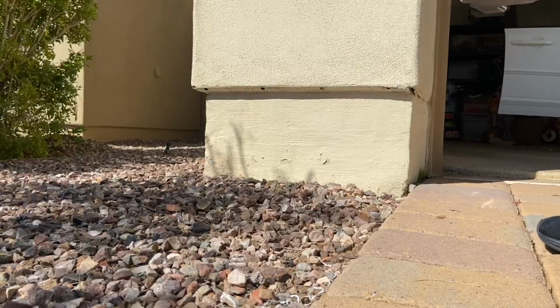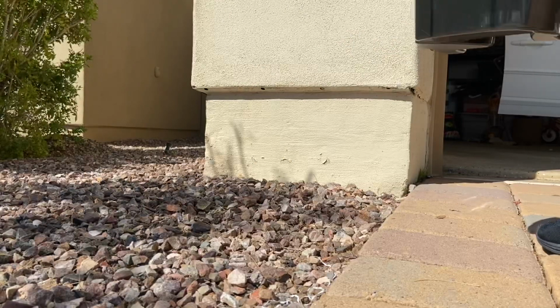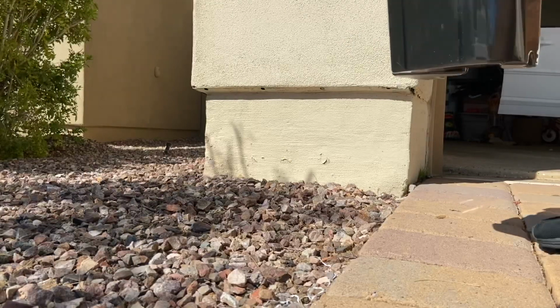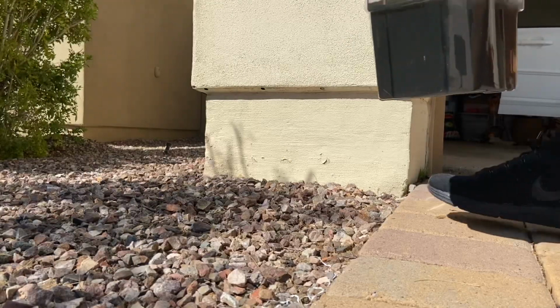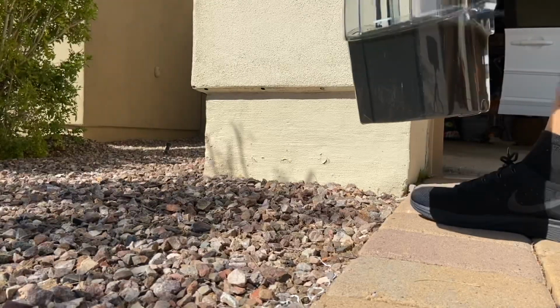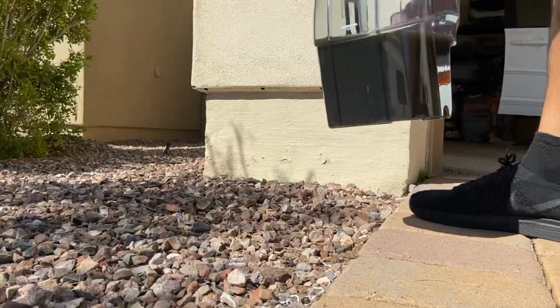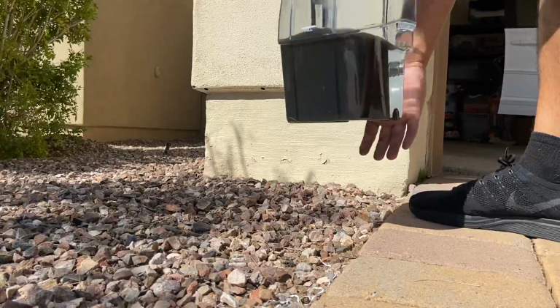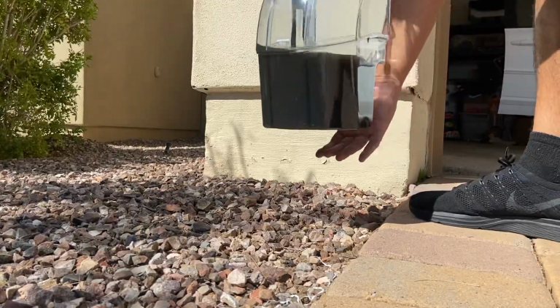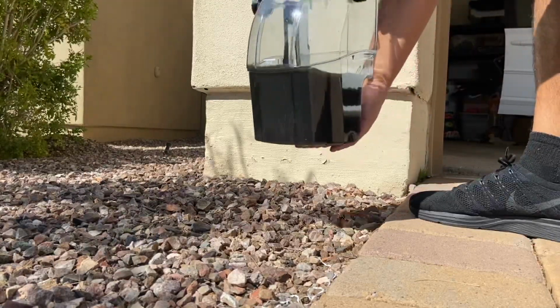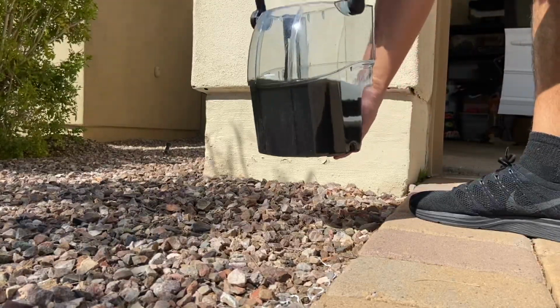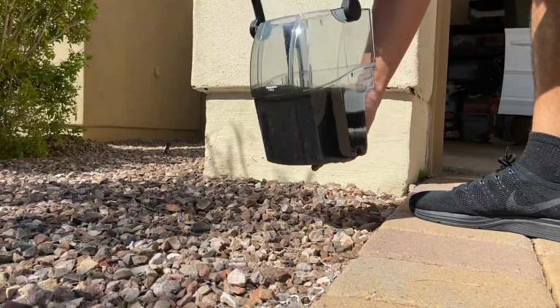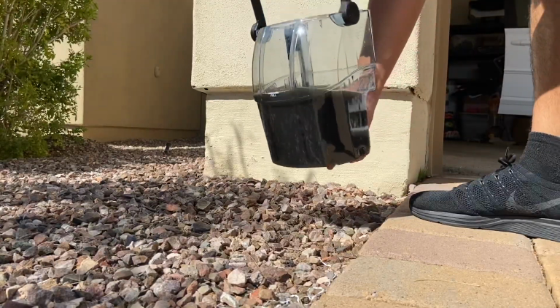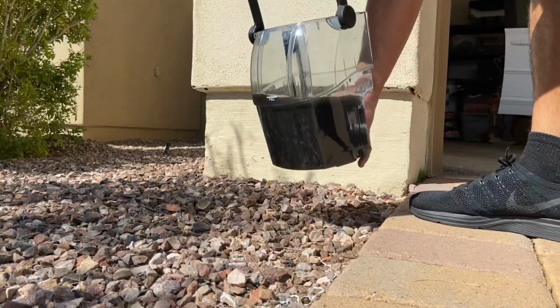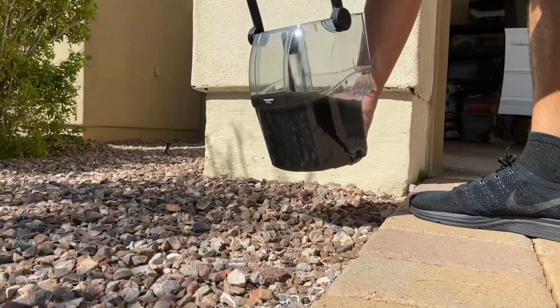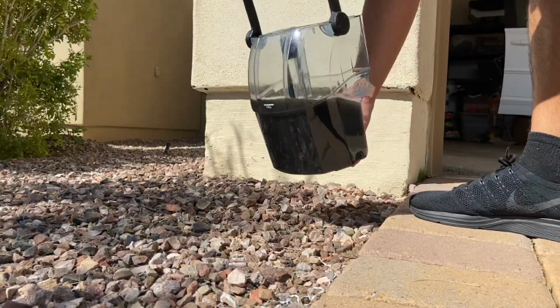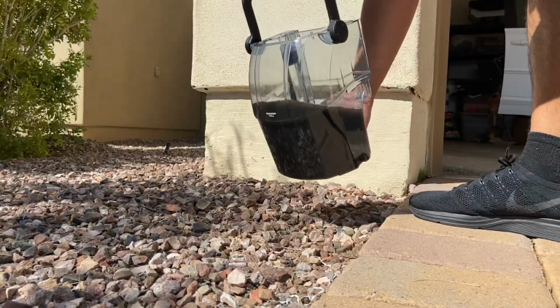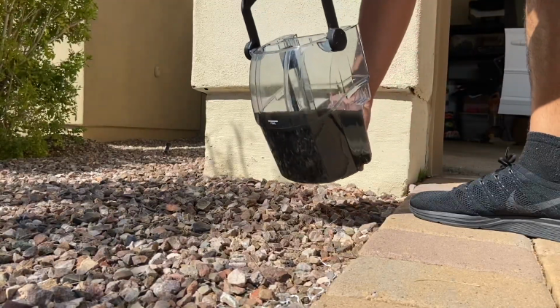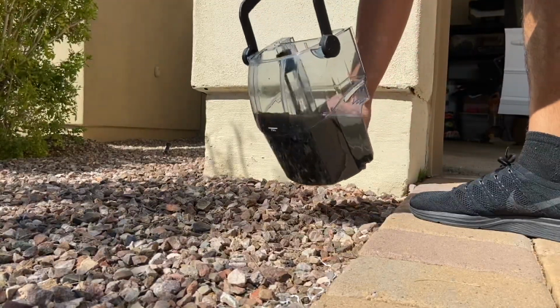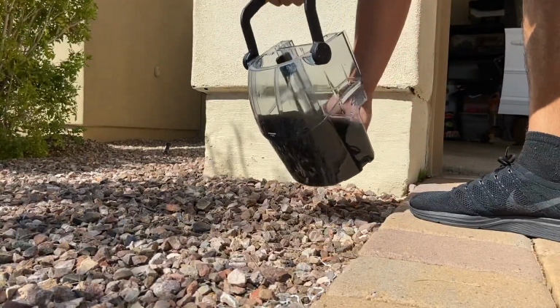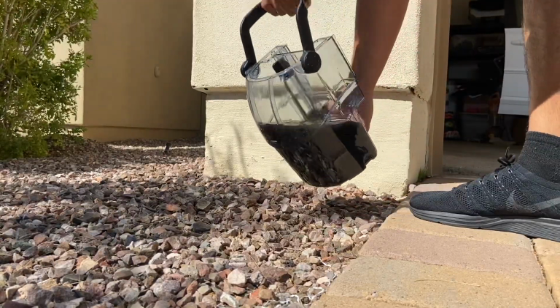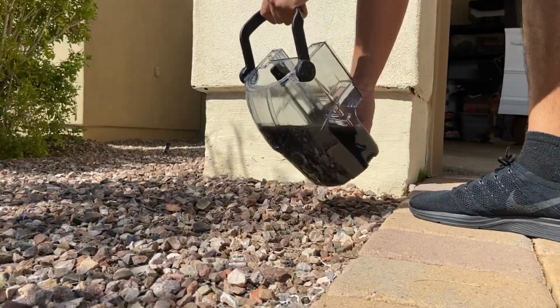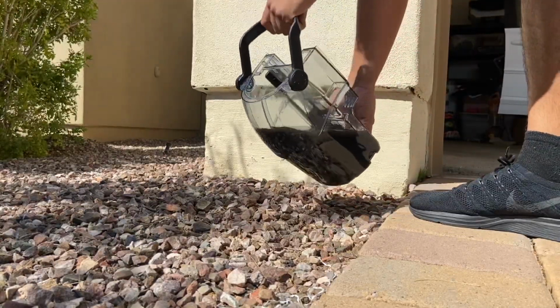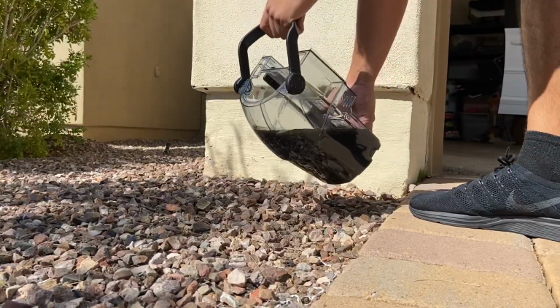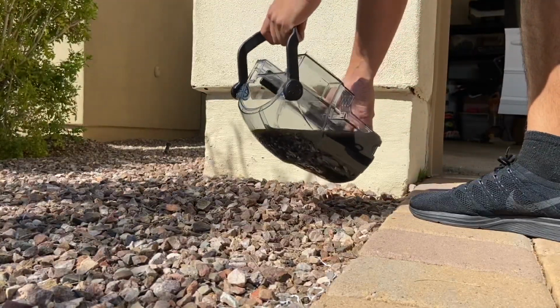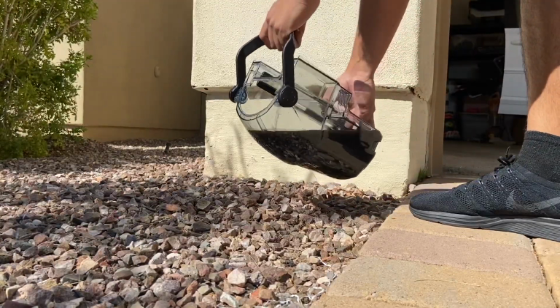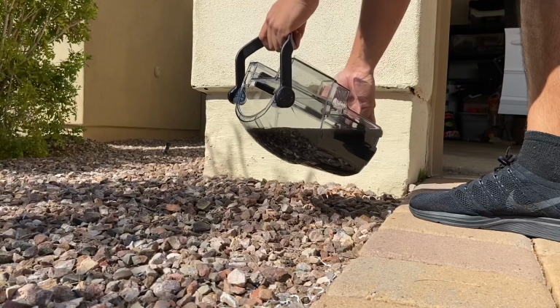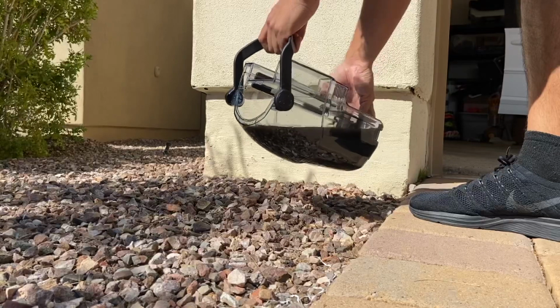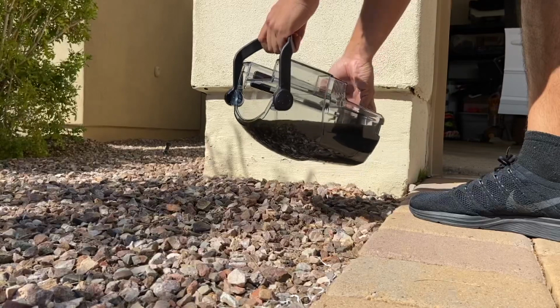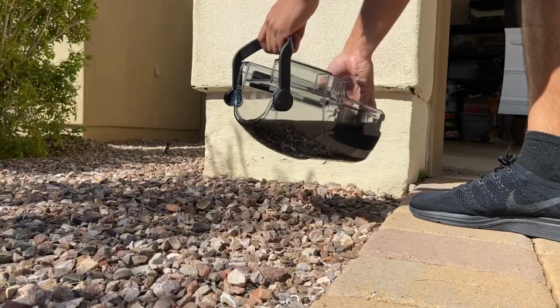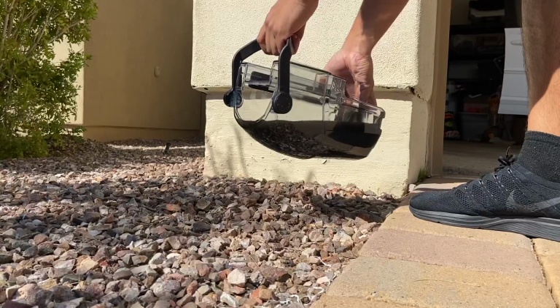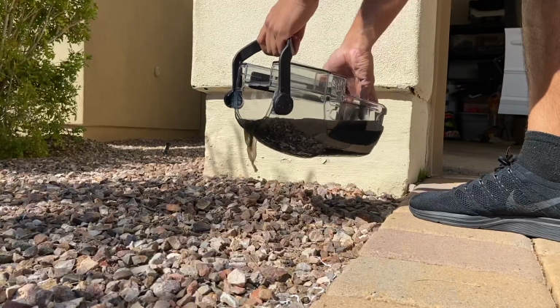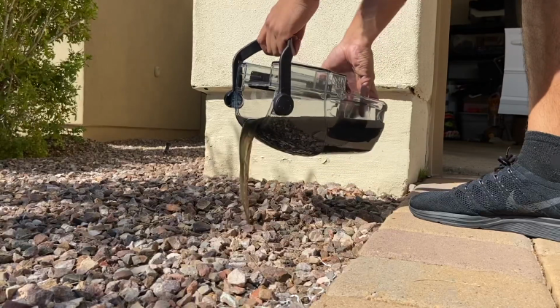Alright guys, so here is the water — nasty water.